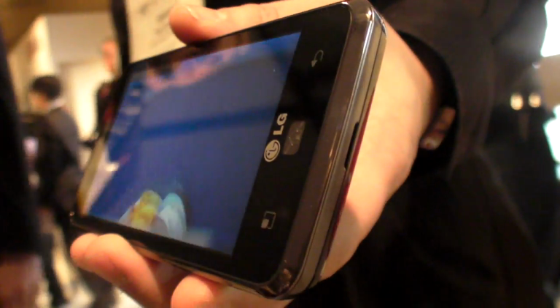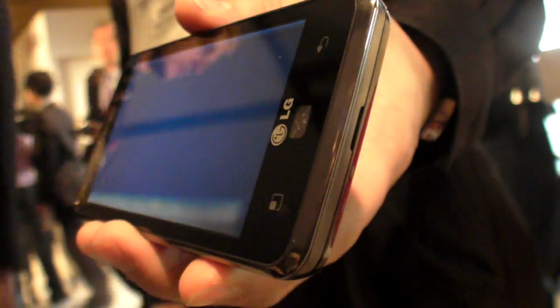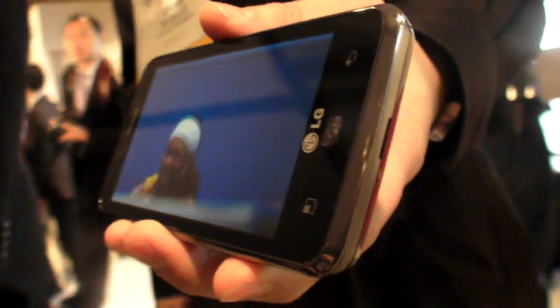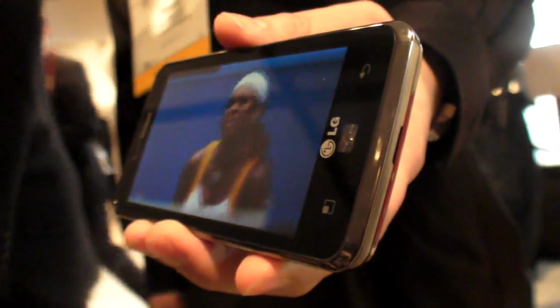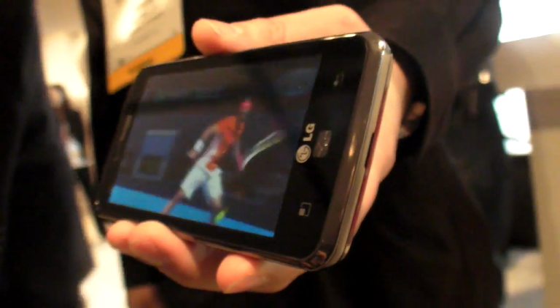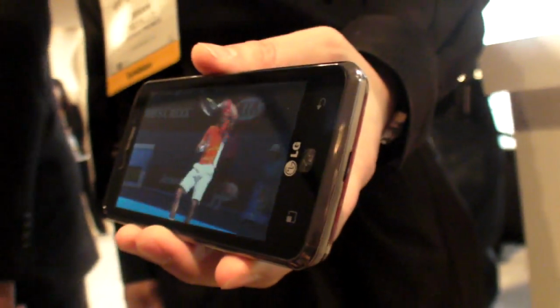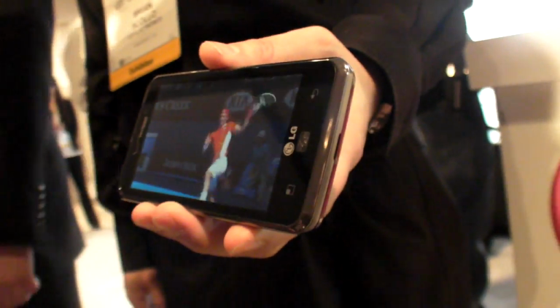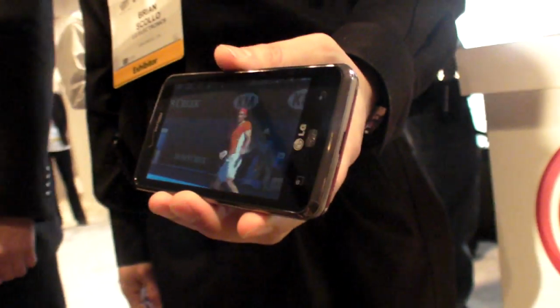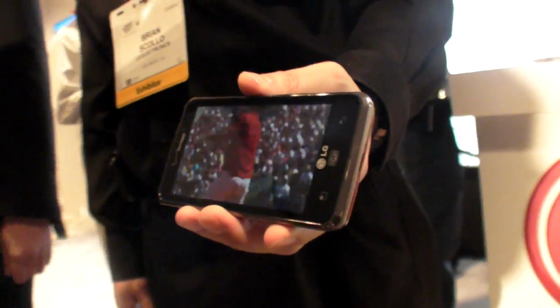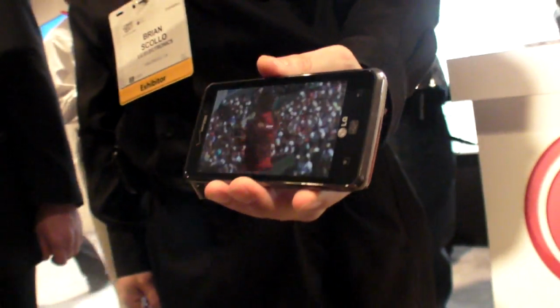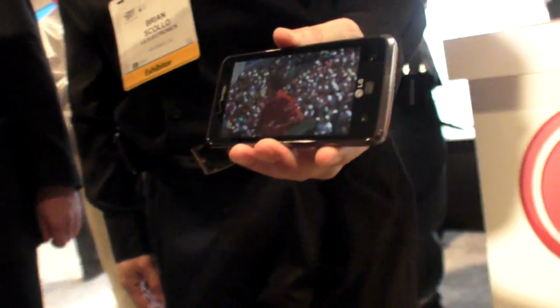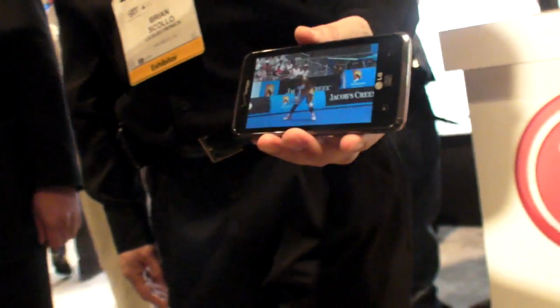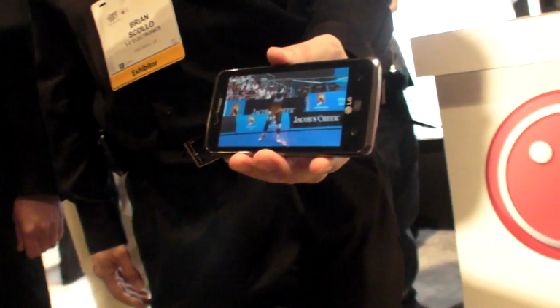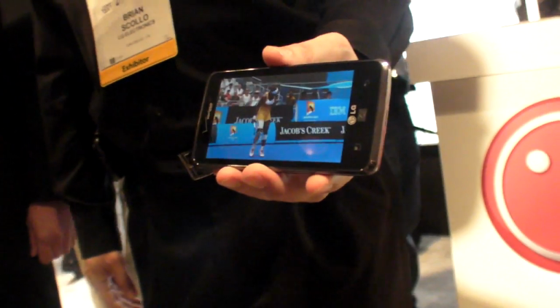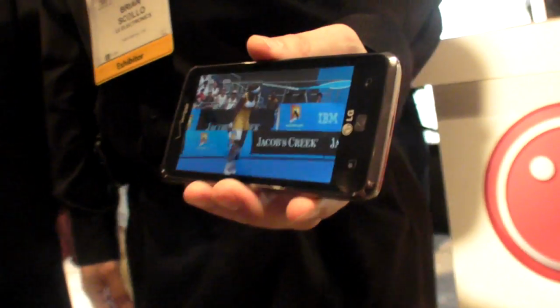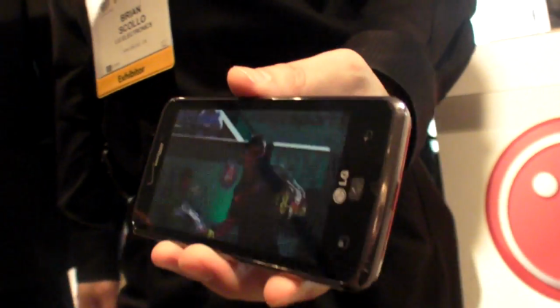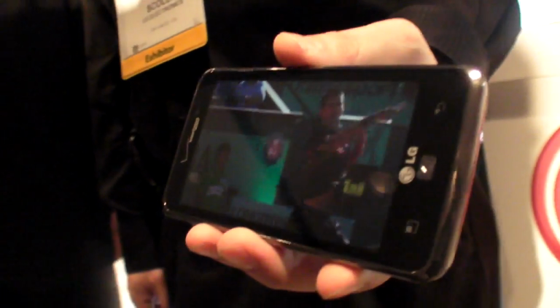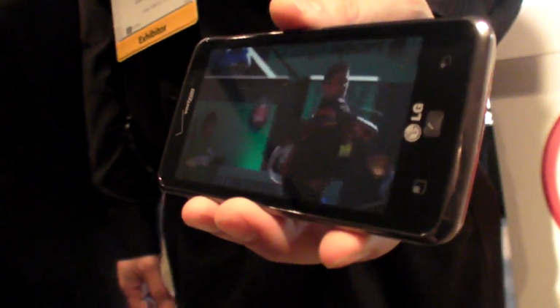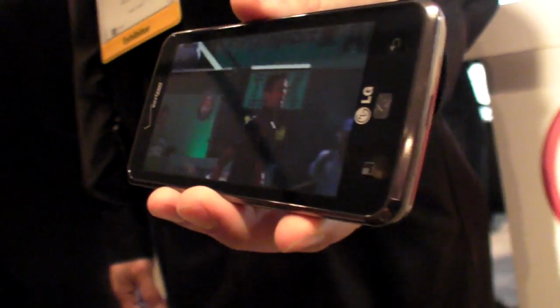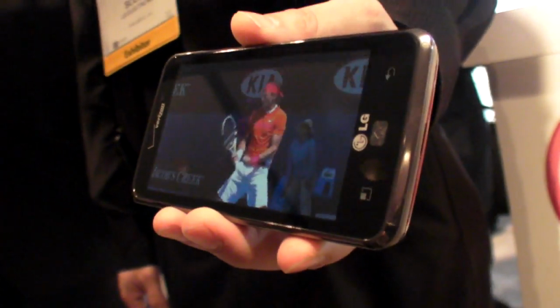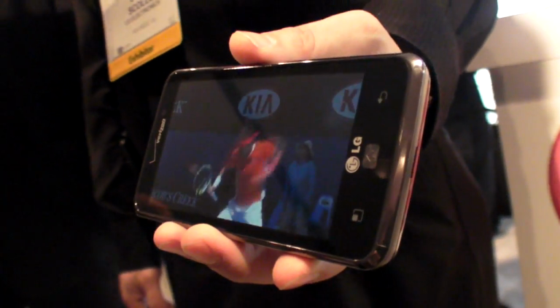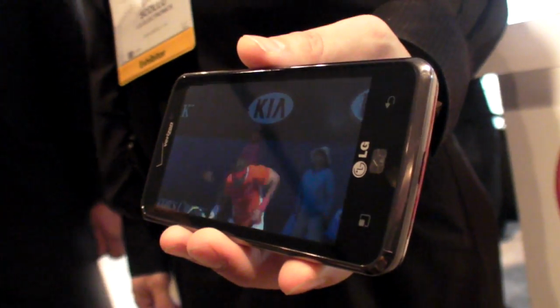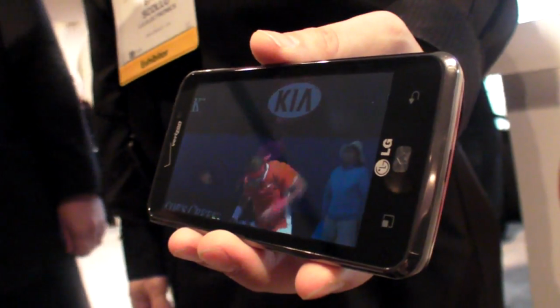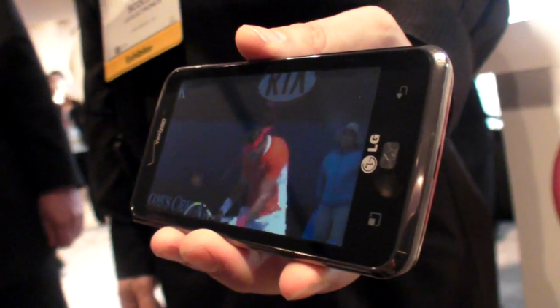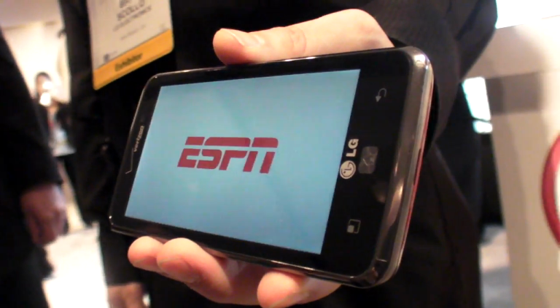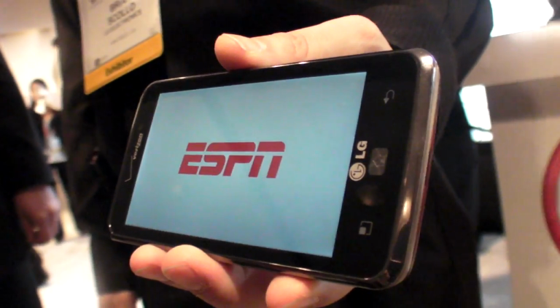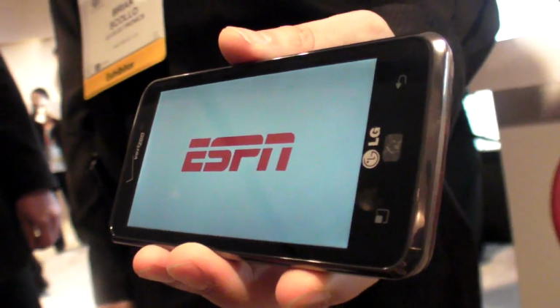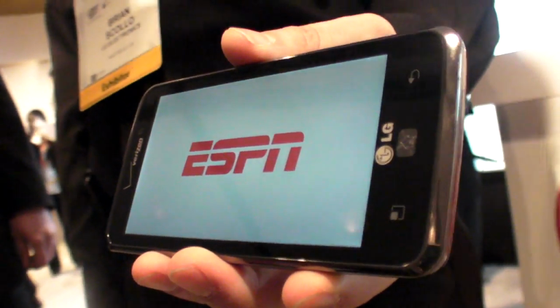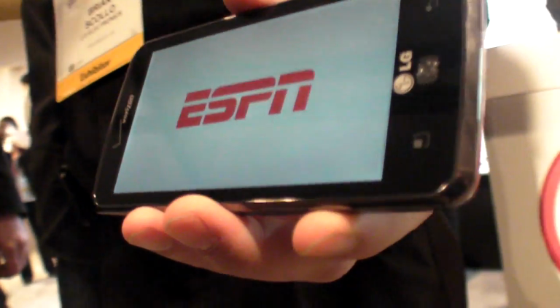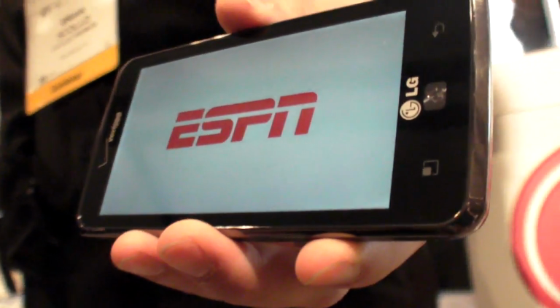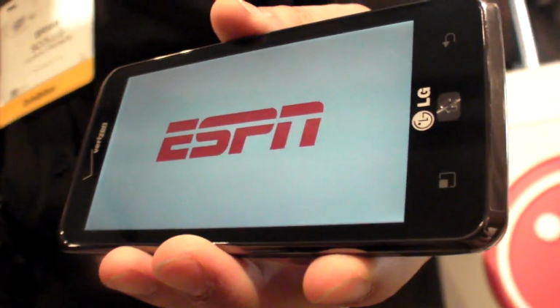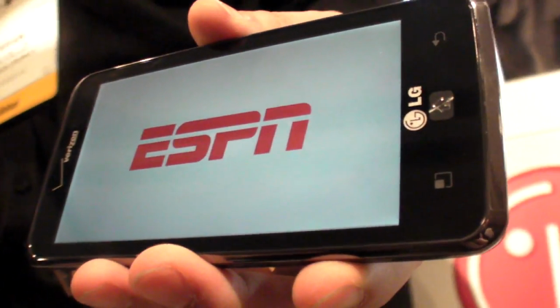Is that the Qualcomm 8660? I believe it is — the dual-core 1.5 gigahertz Scorpion Snapdragon.